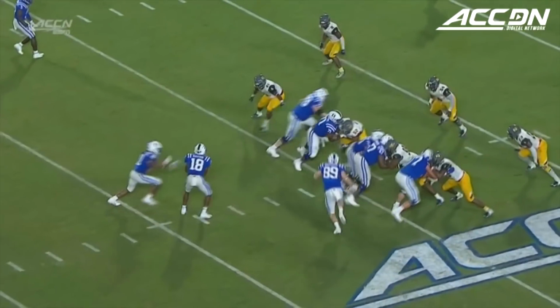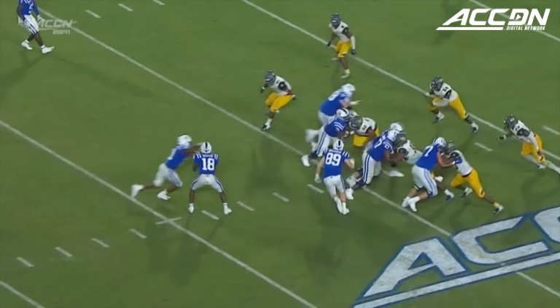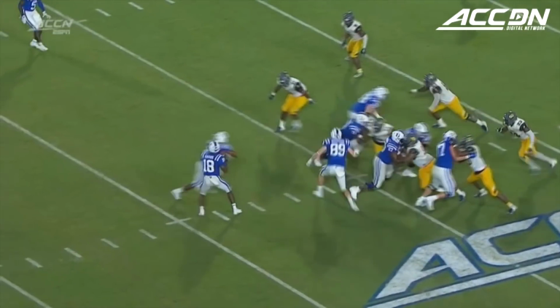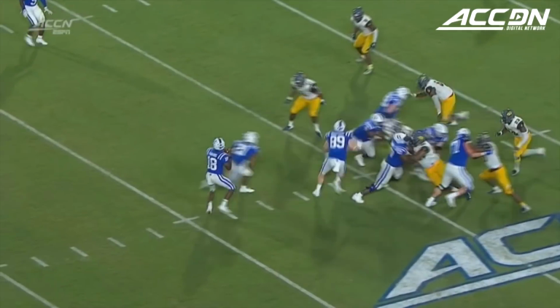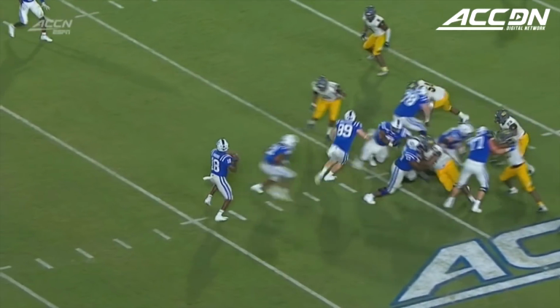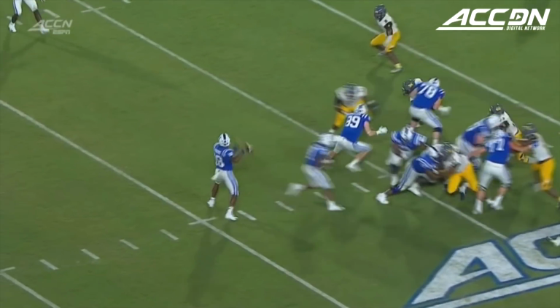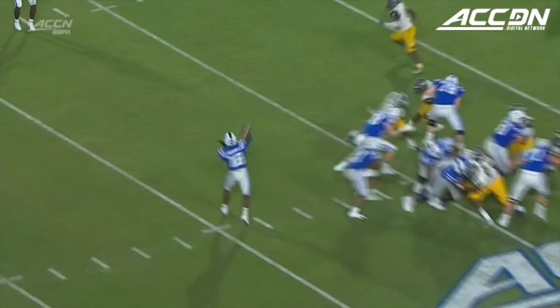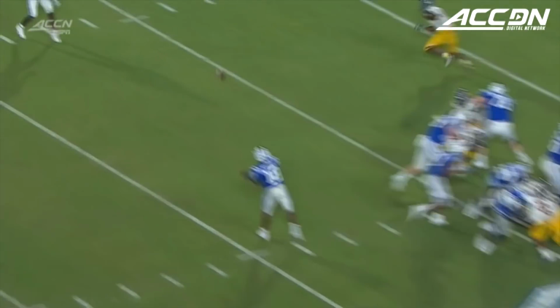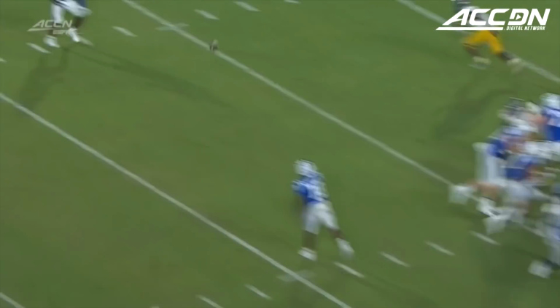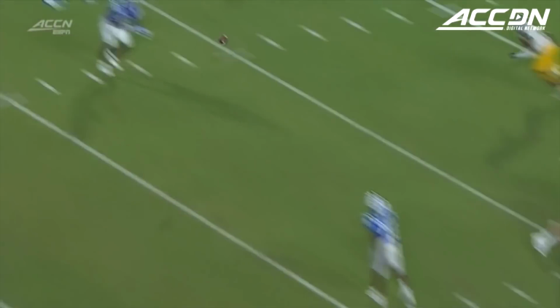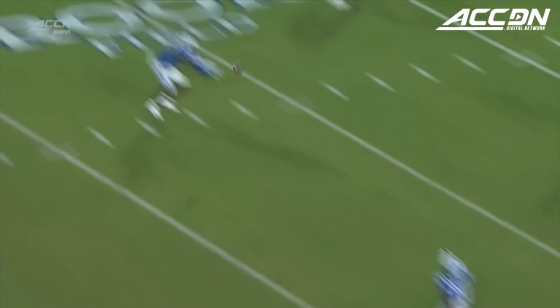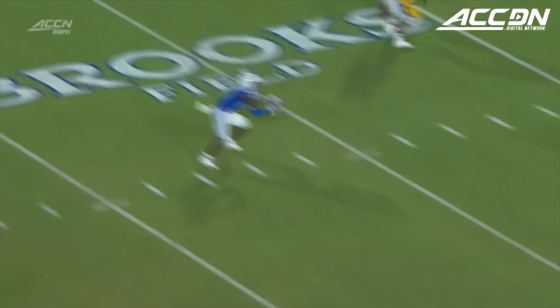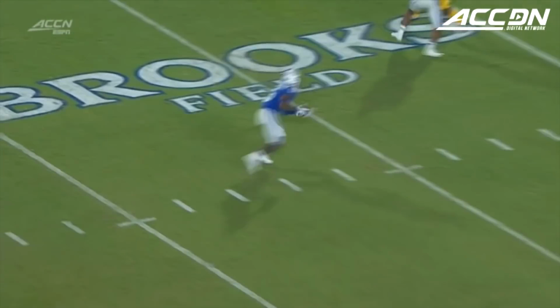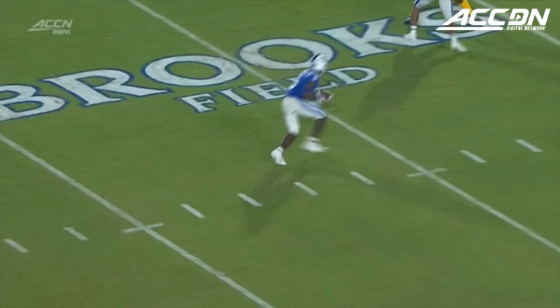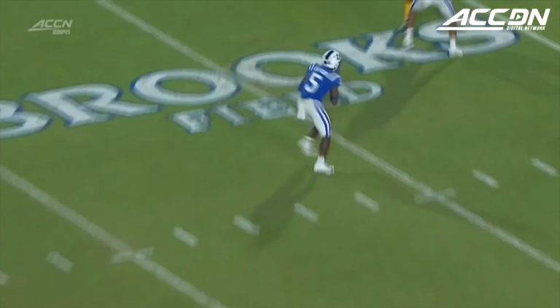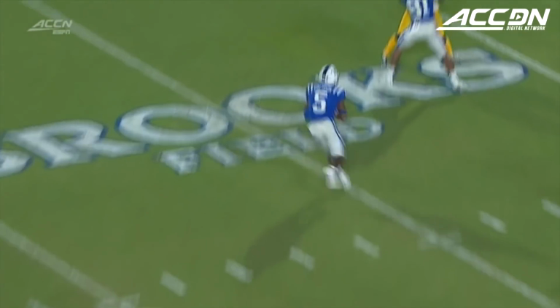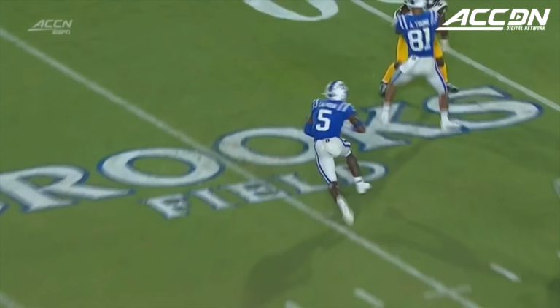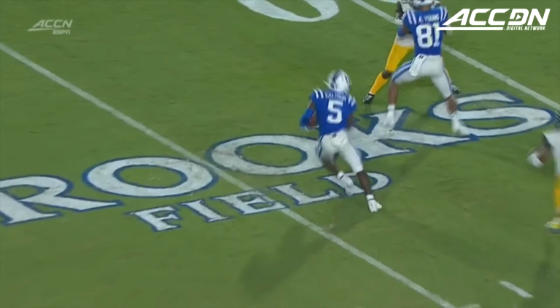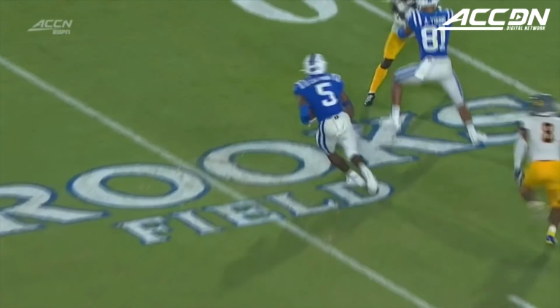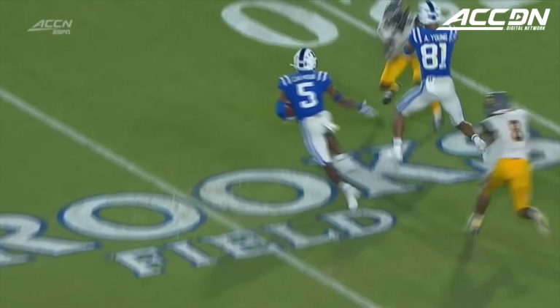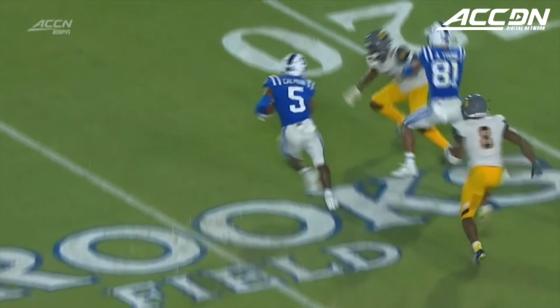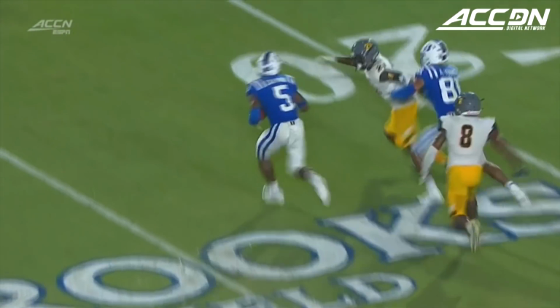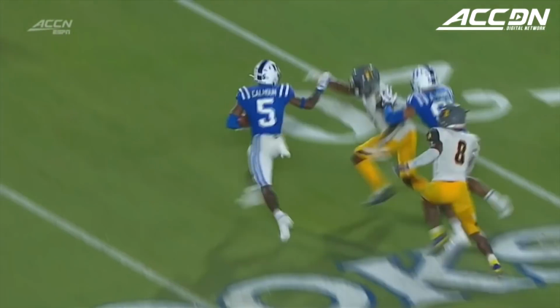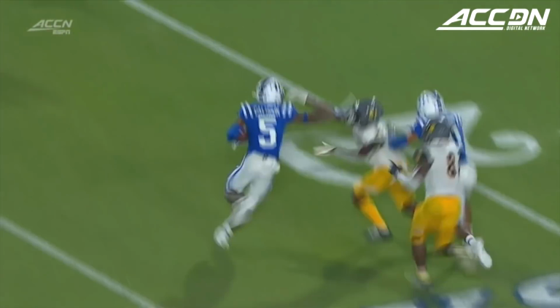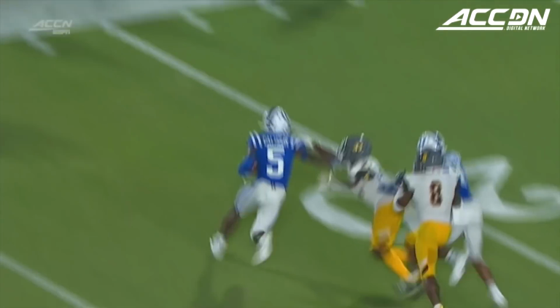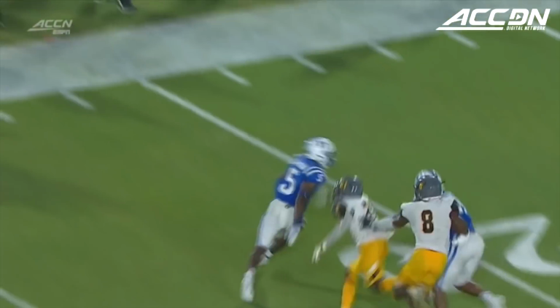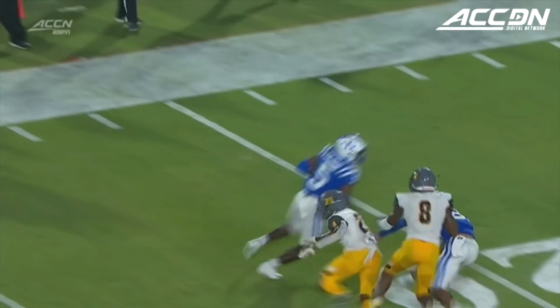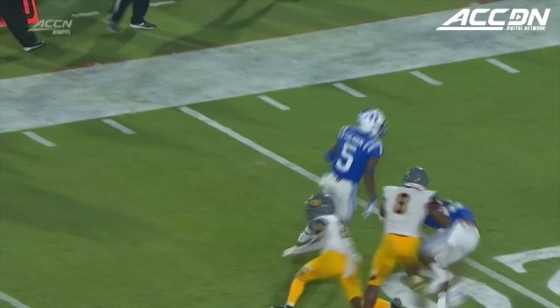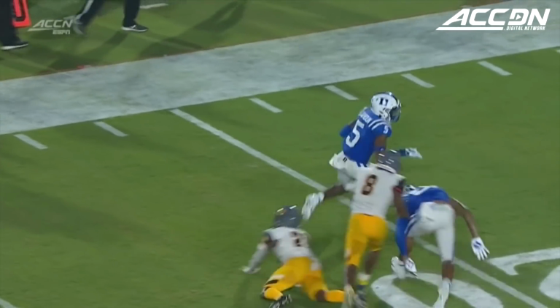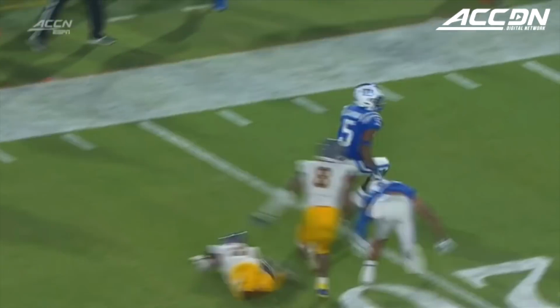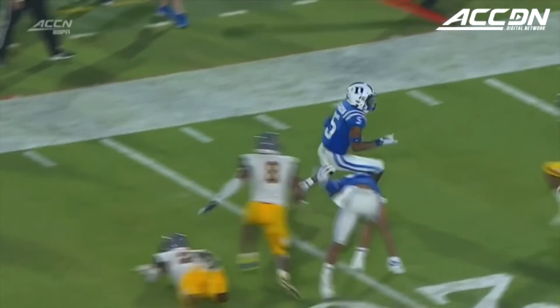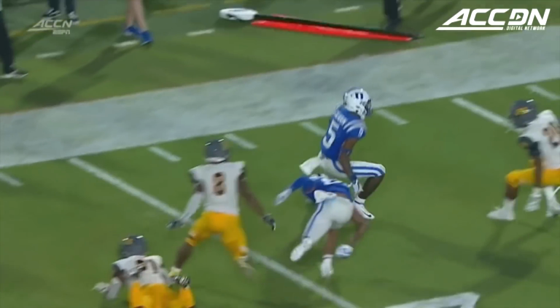And for Duke fans, you've got to love this, because you've got three more years of this. You see the vision to get to the outside.